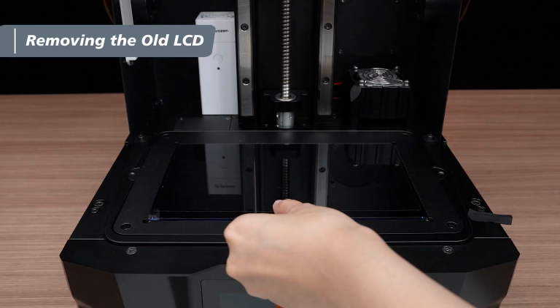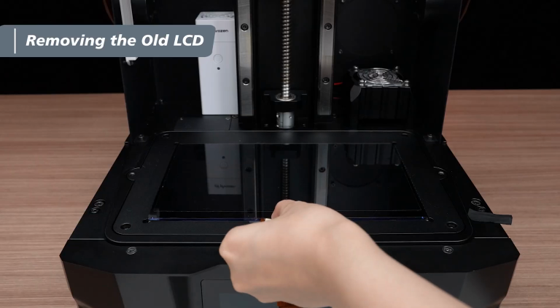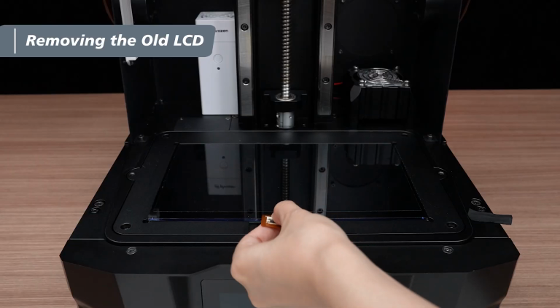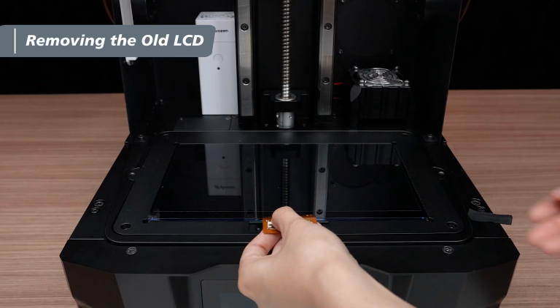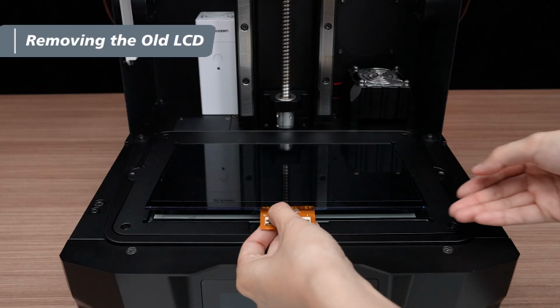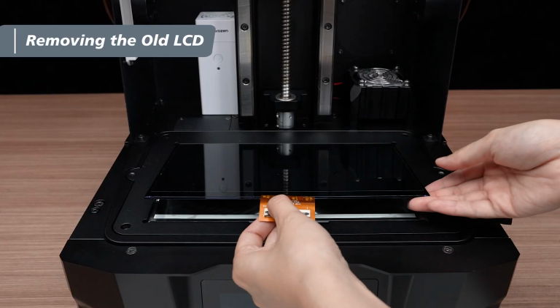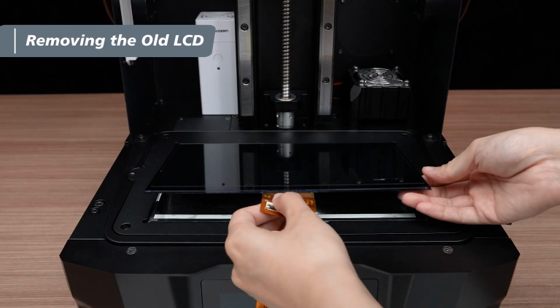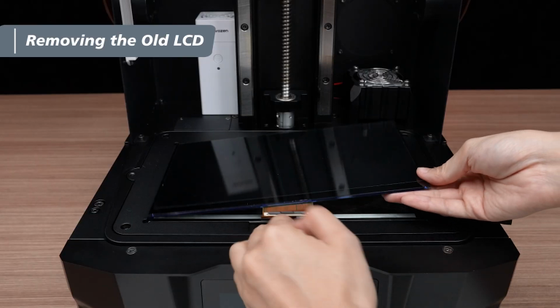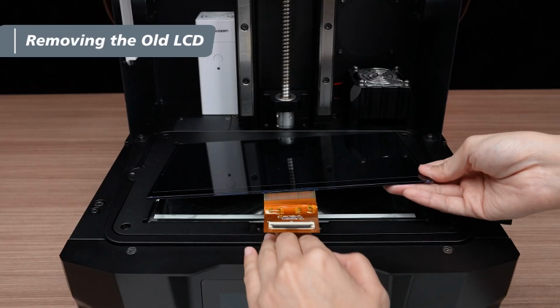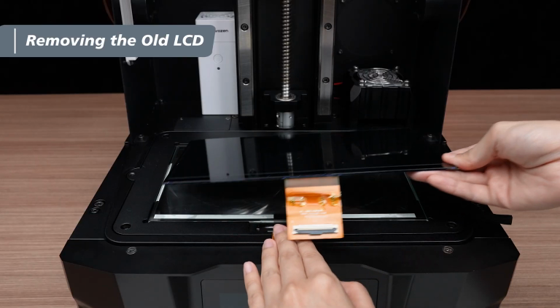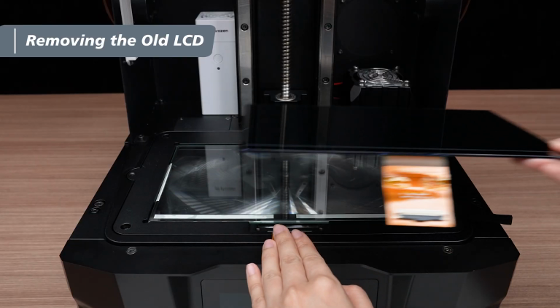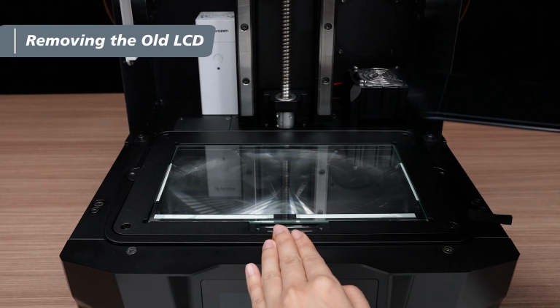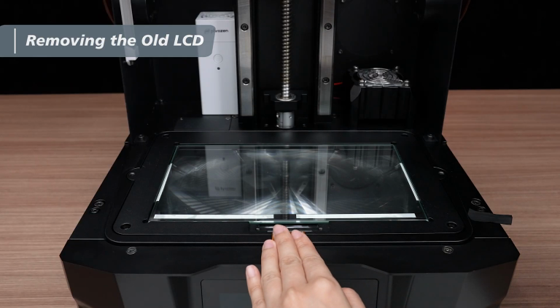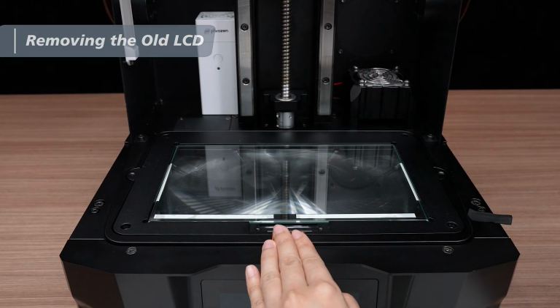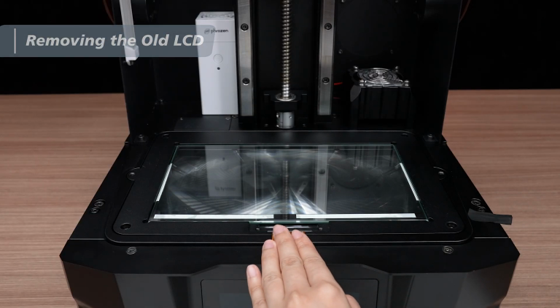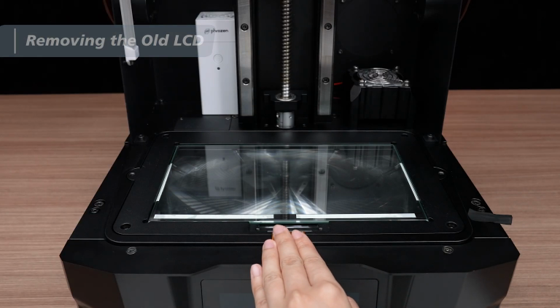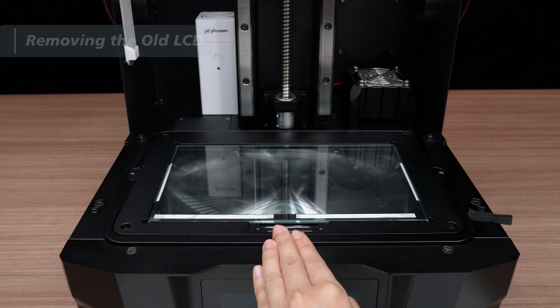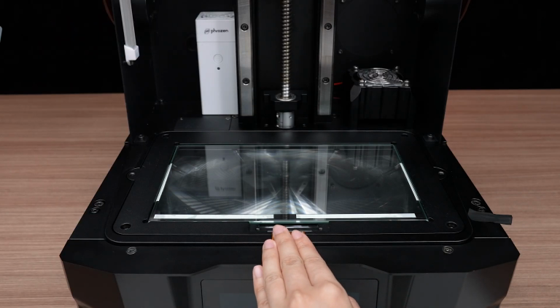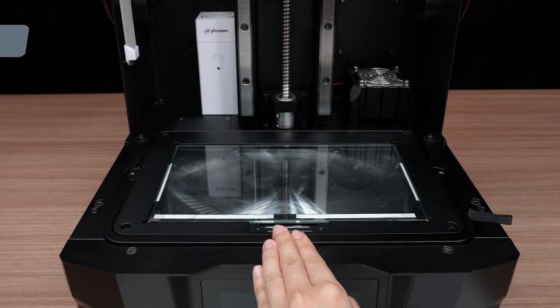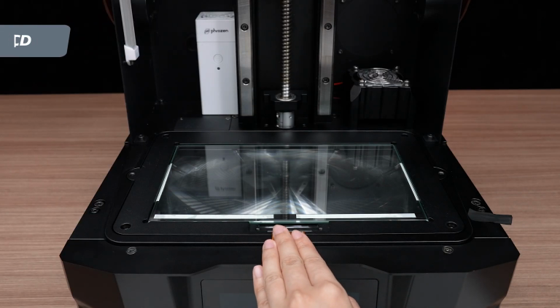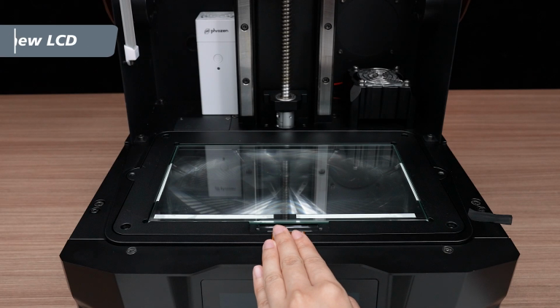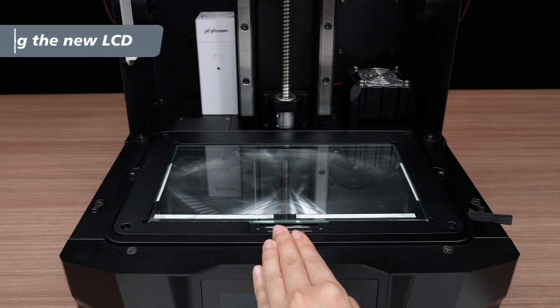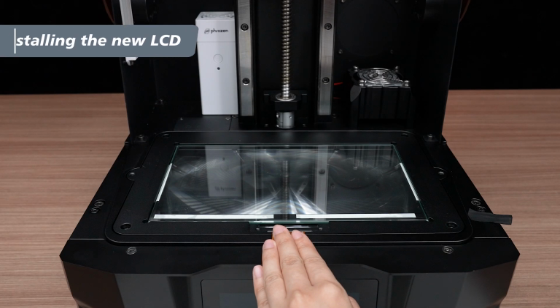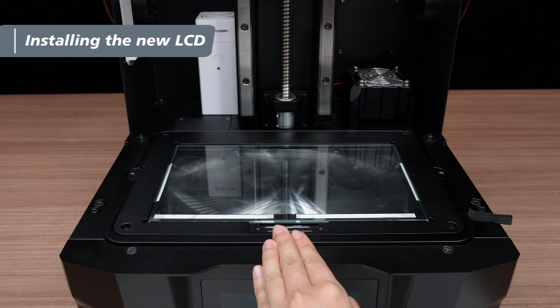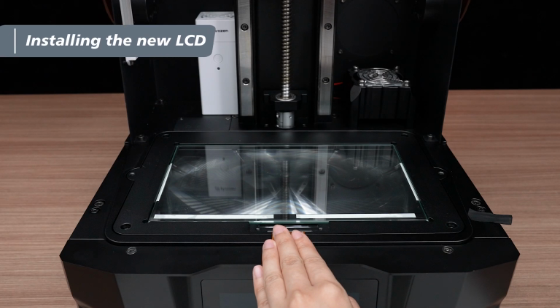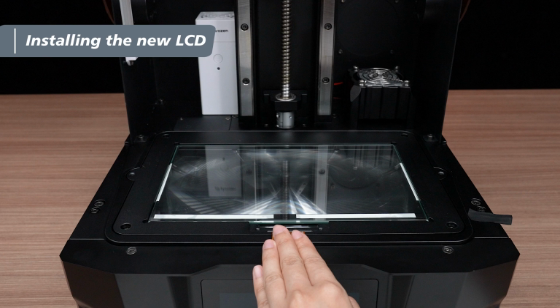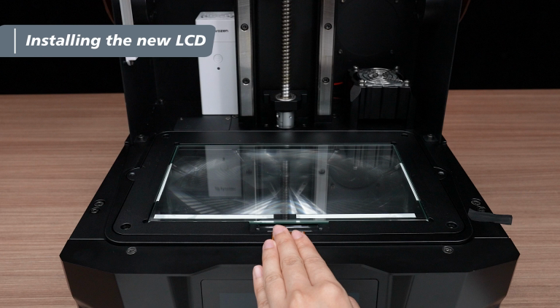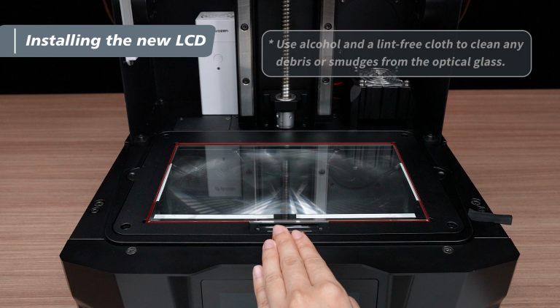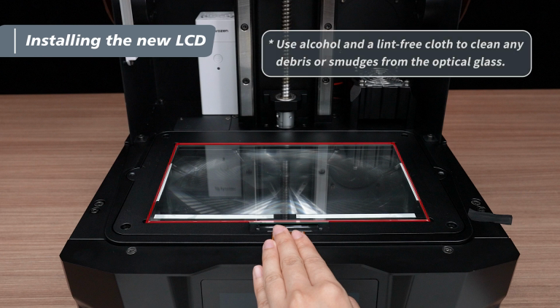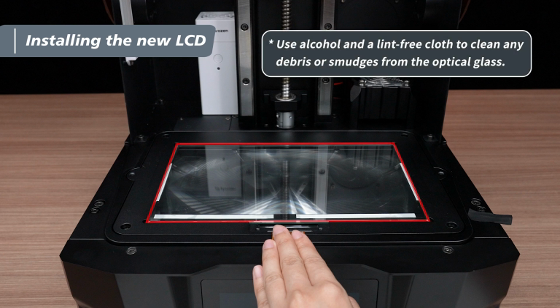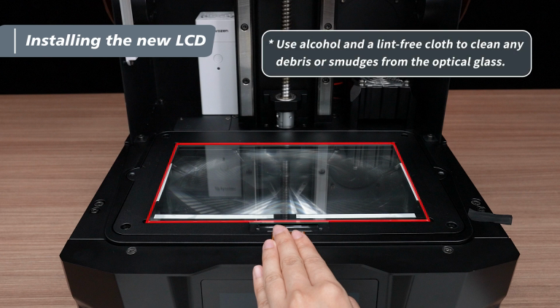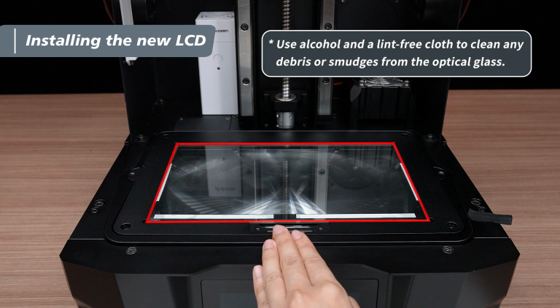Remove the old LCD and prepare for the new one. Before installing the new LCD, ensure it's free of debris.